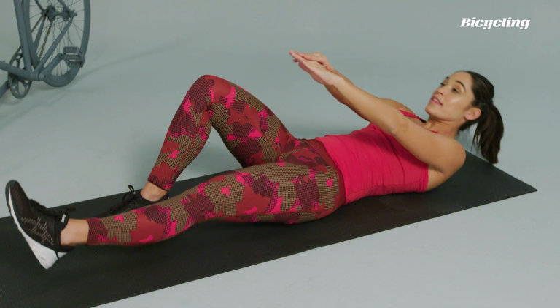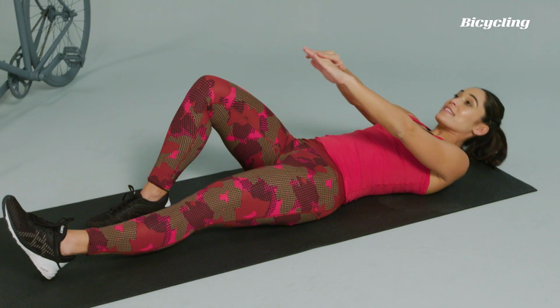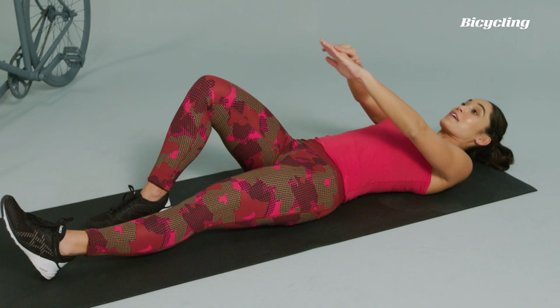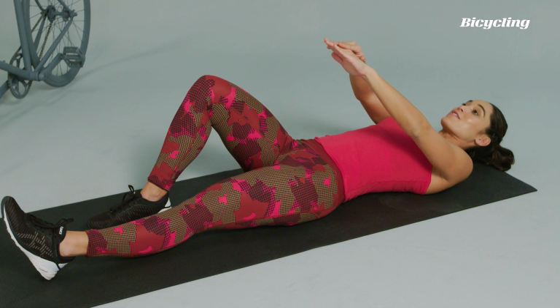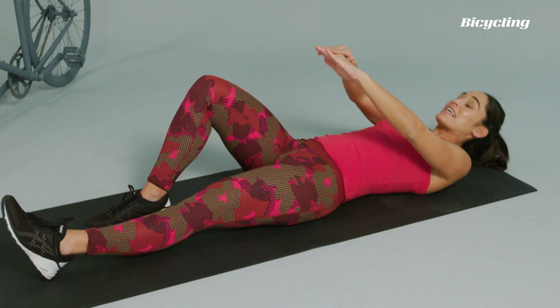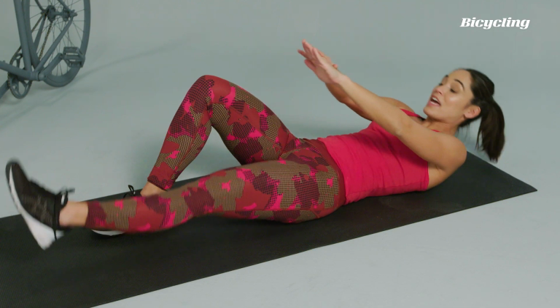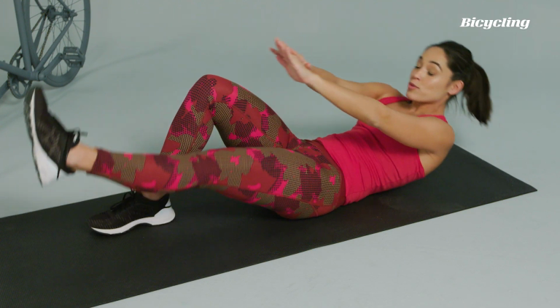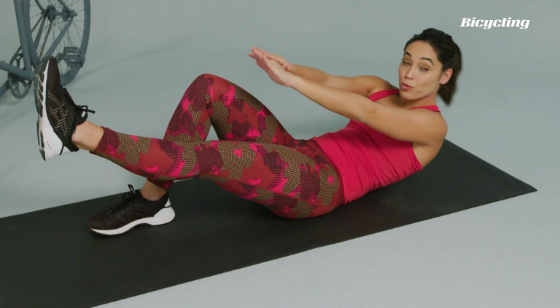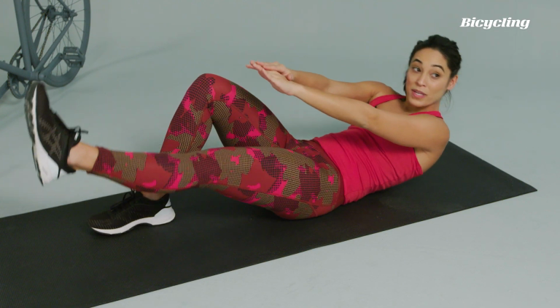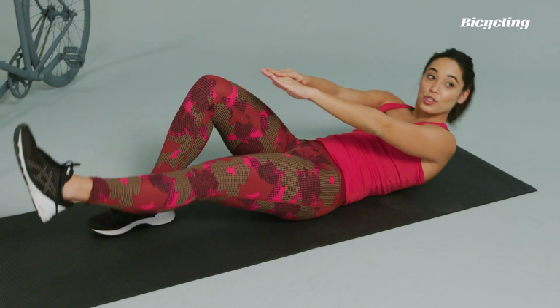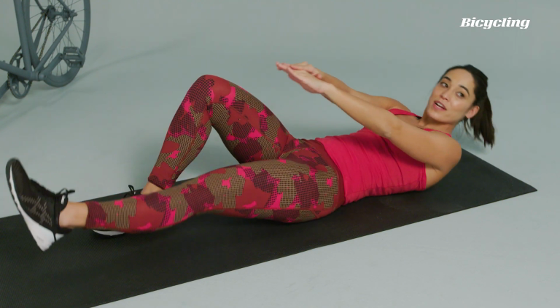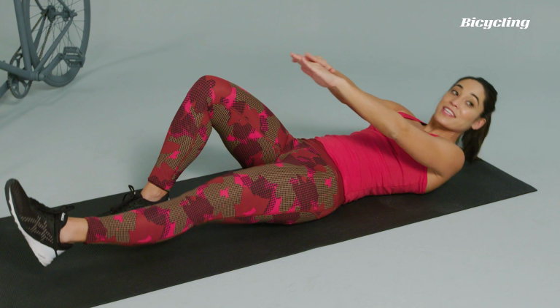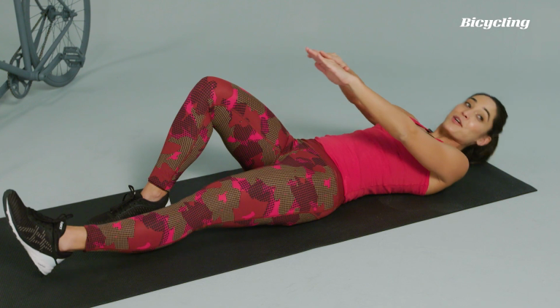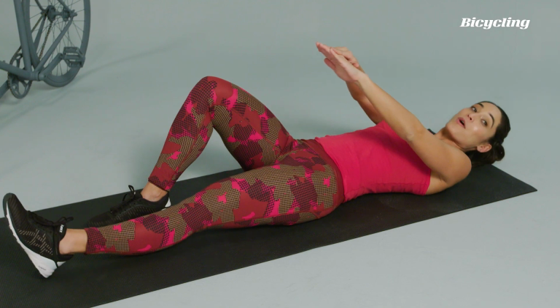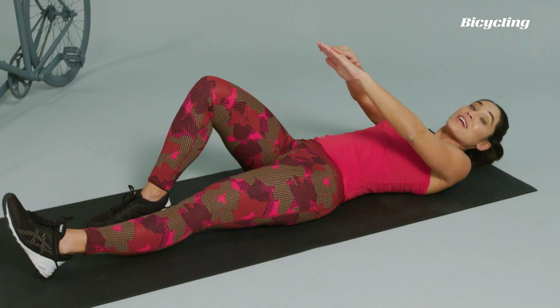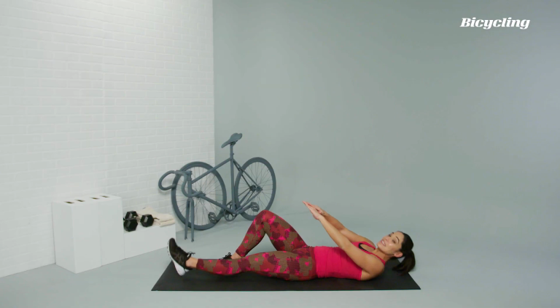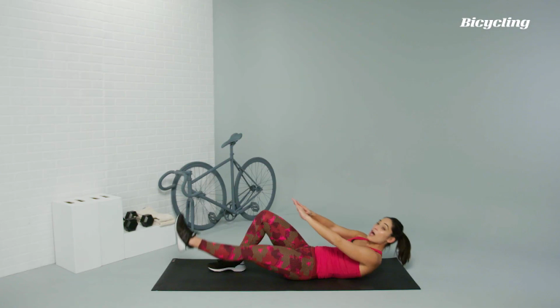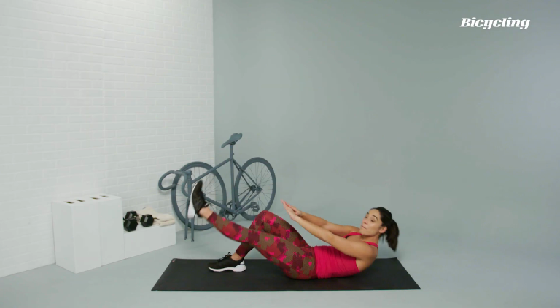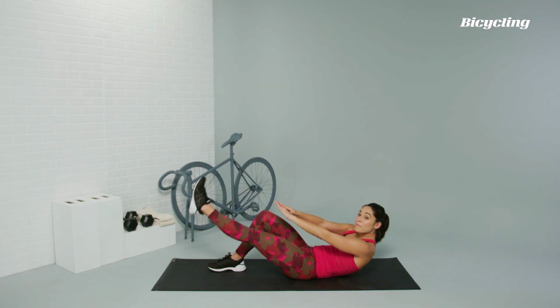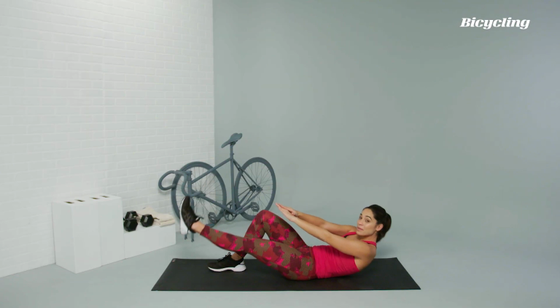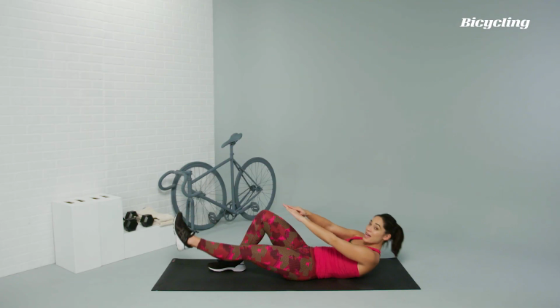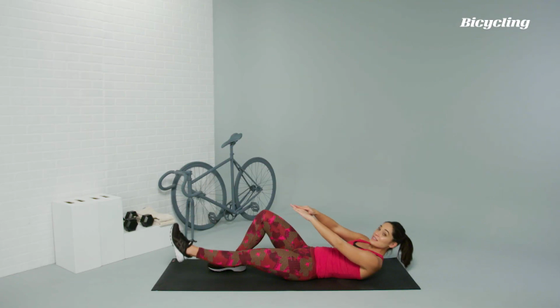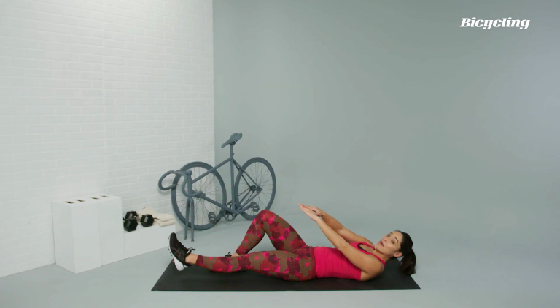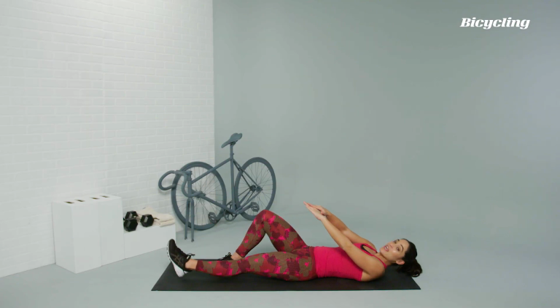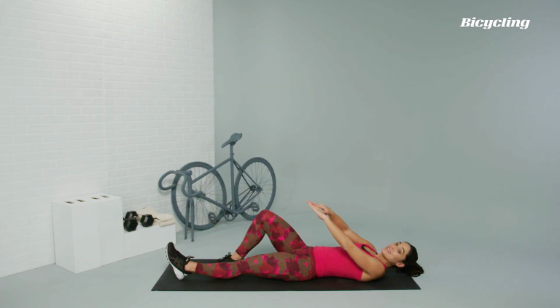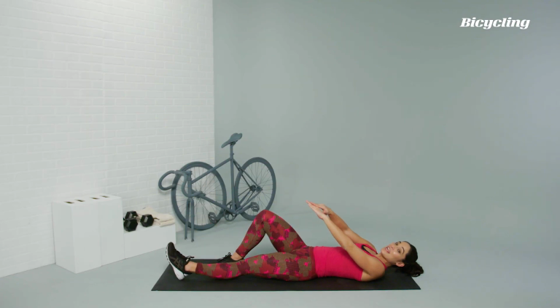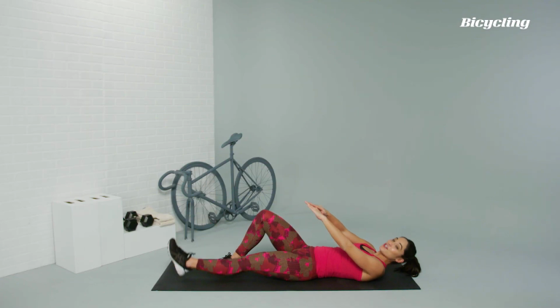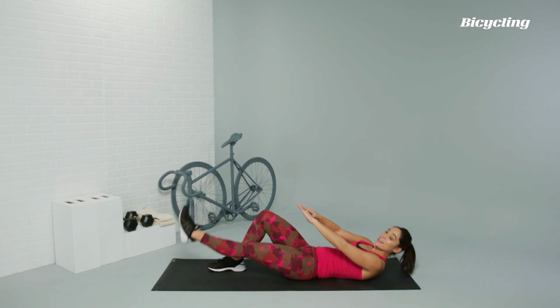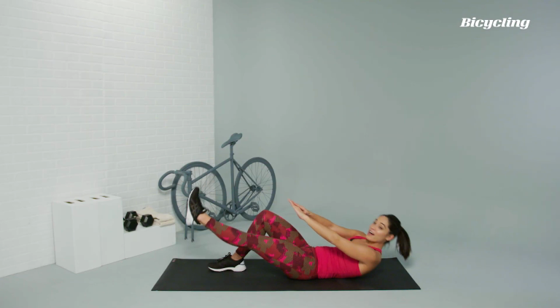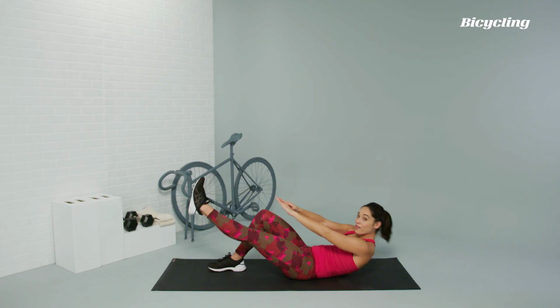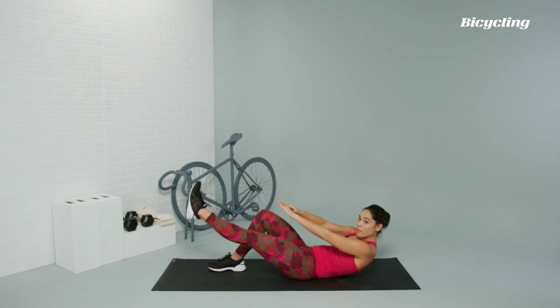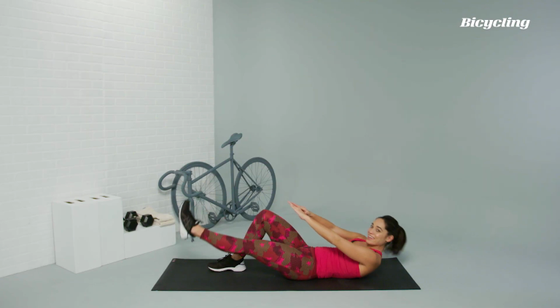This exercise helps you build strength in the core to help minimize wasted energy on the bike.